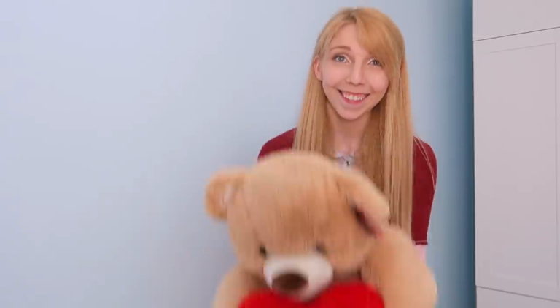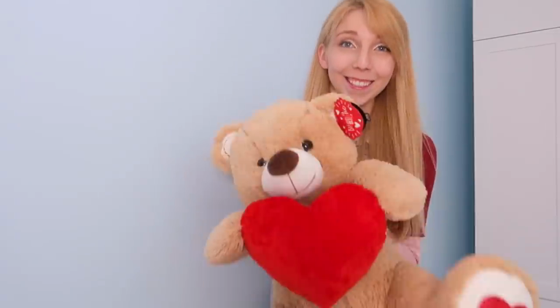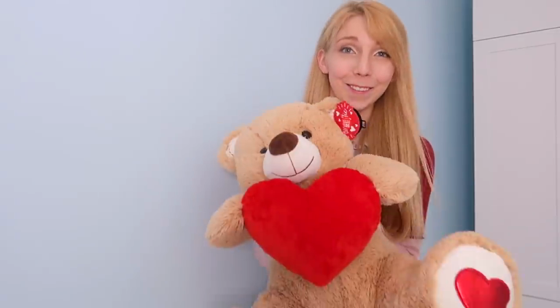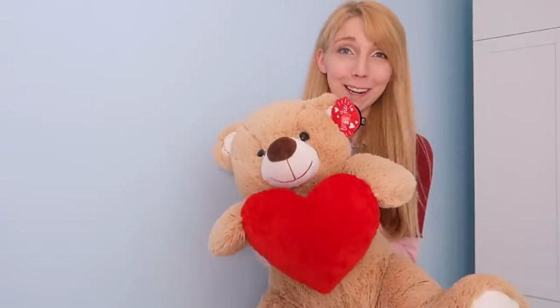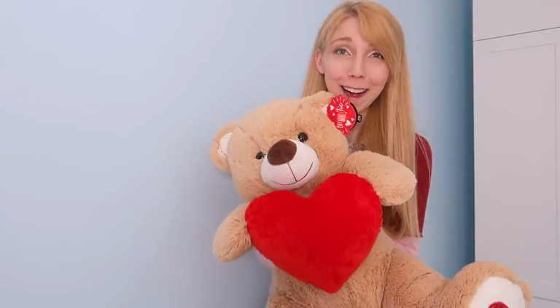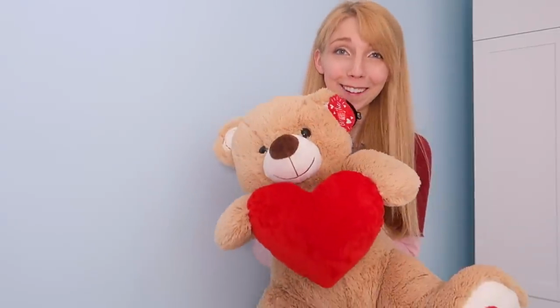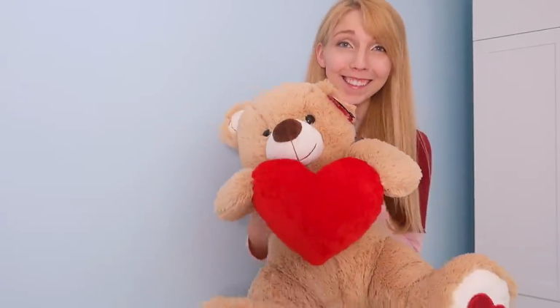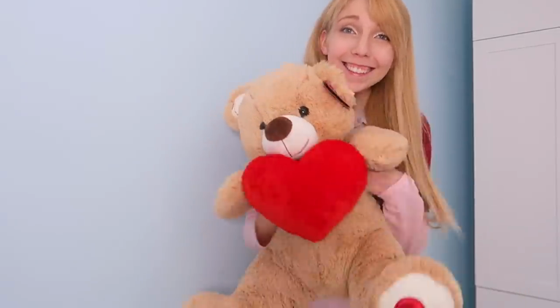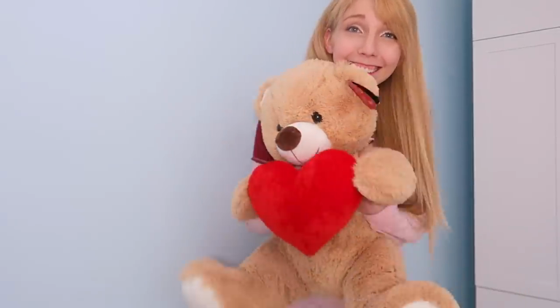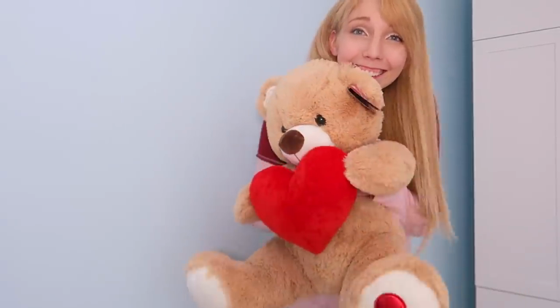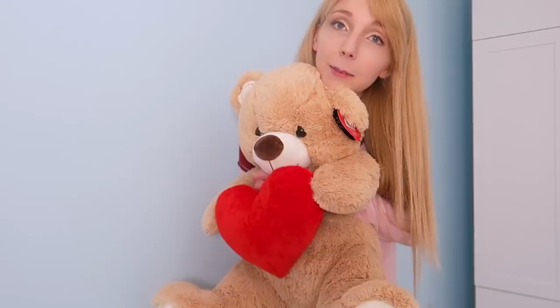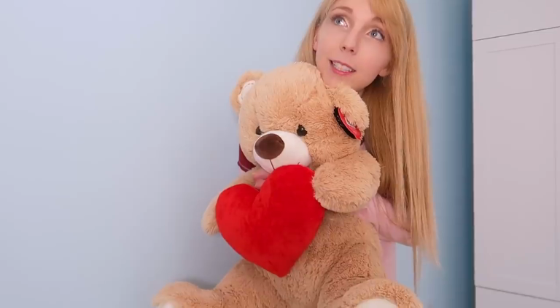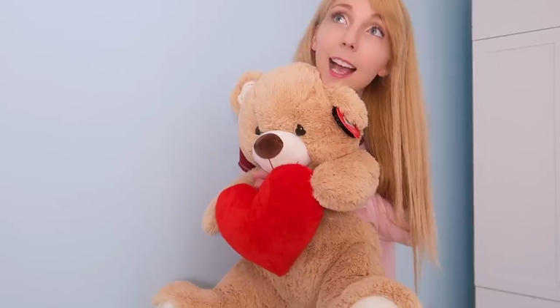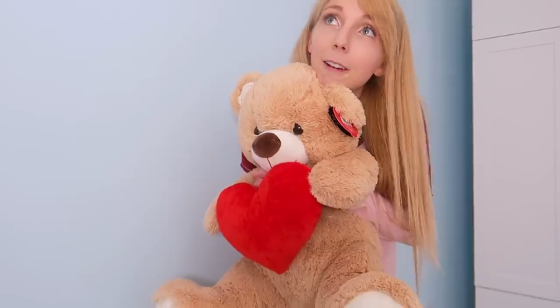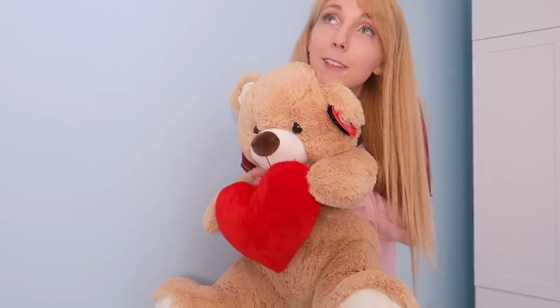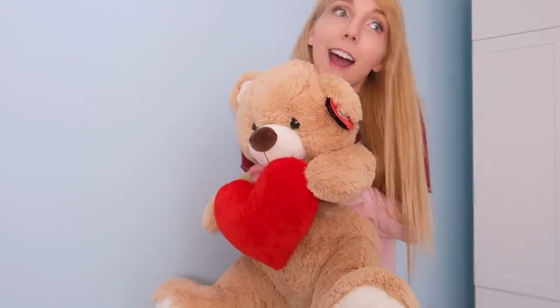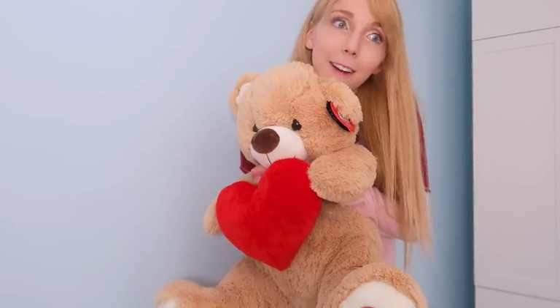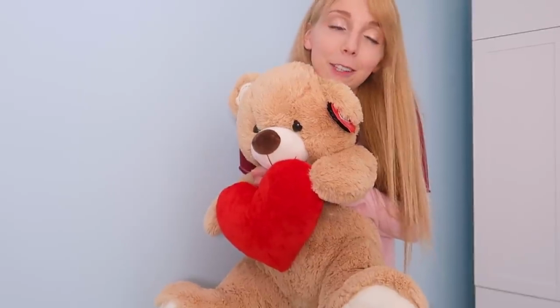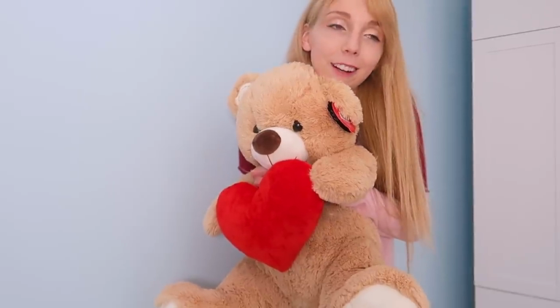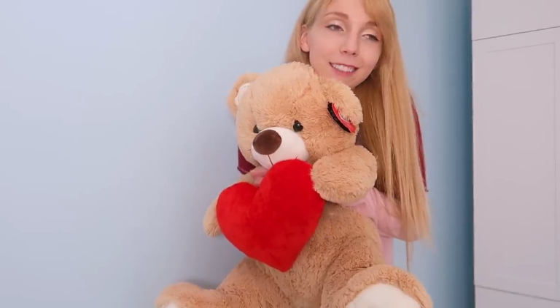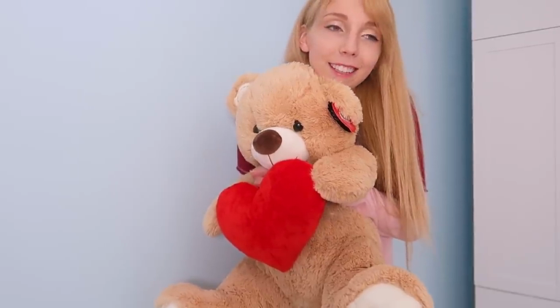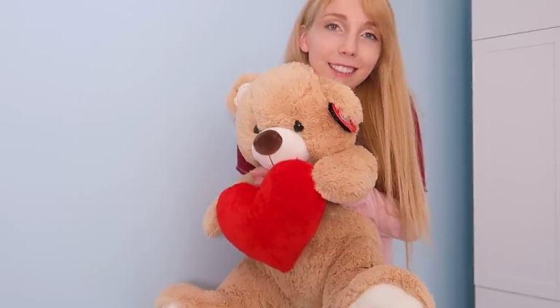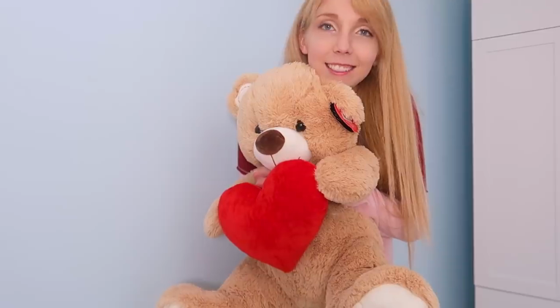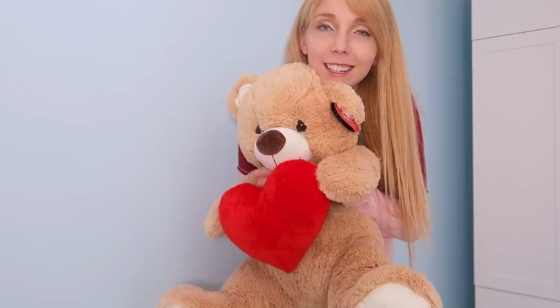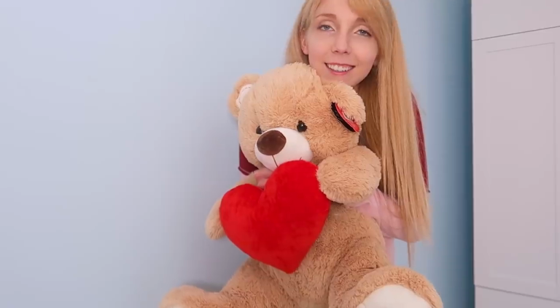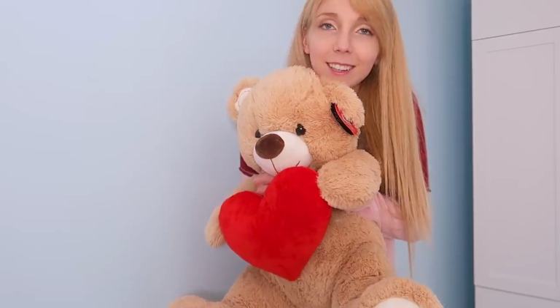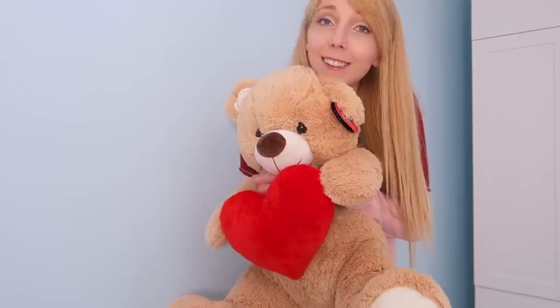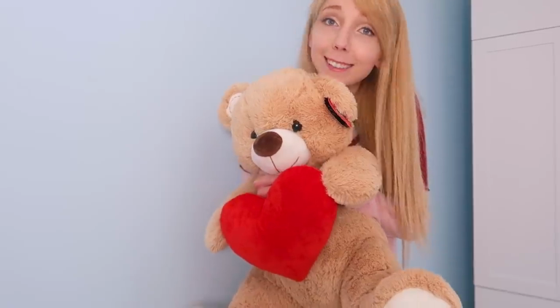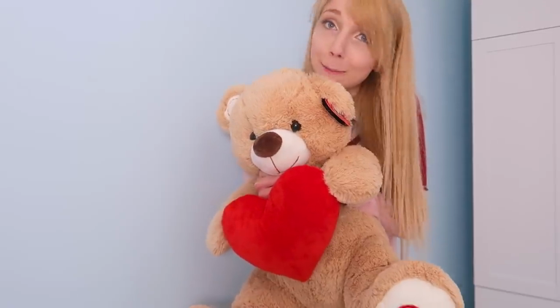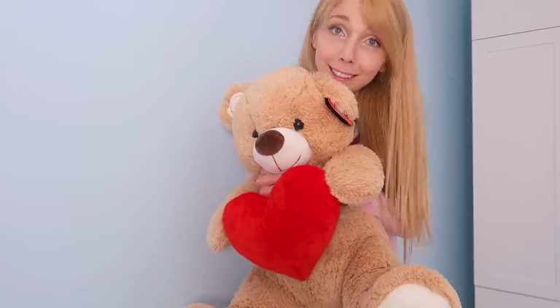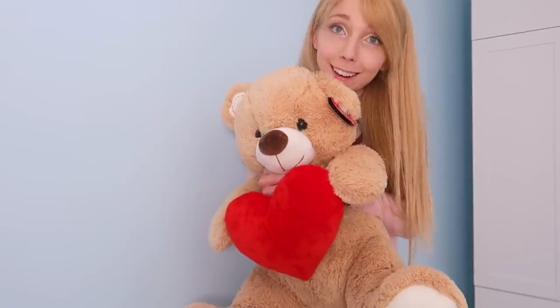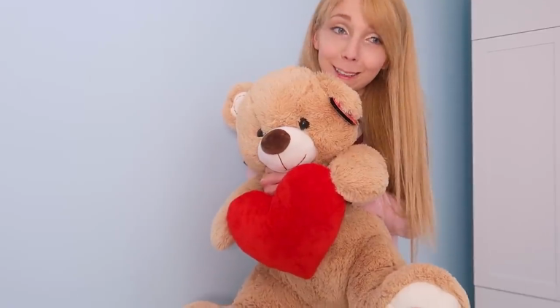Also, I got this for £5 - it was in the after Valentine's Day sale. So that's the best time.